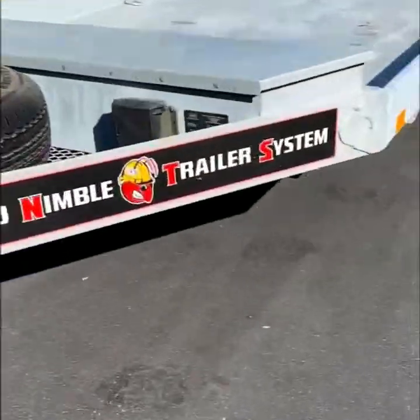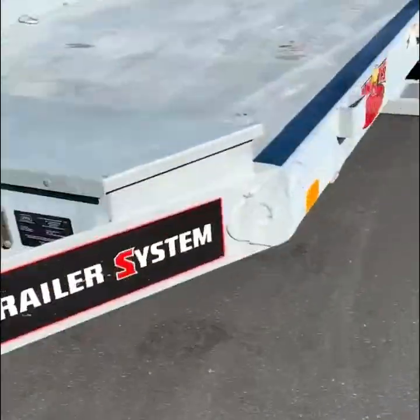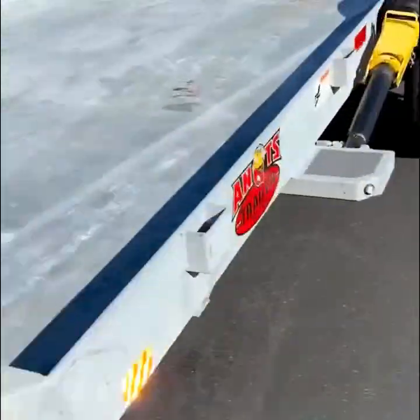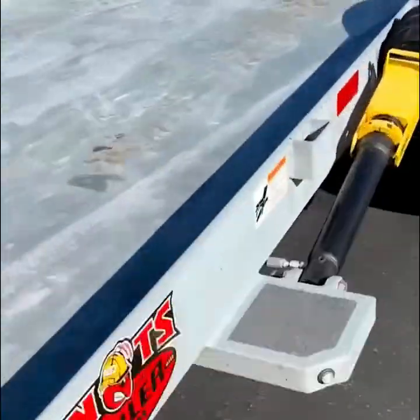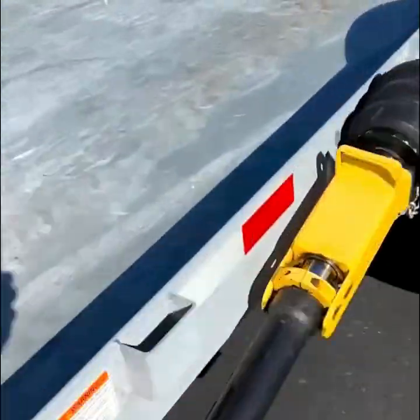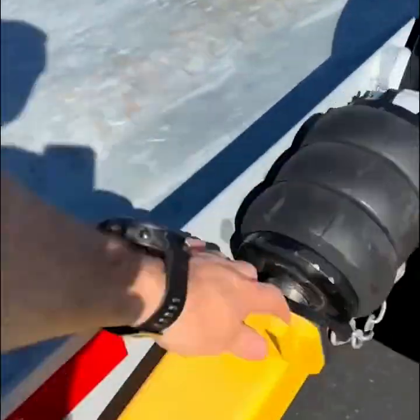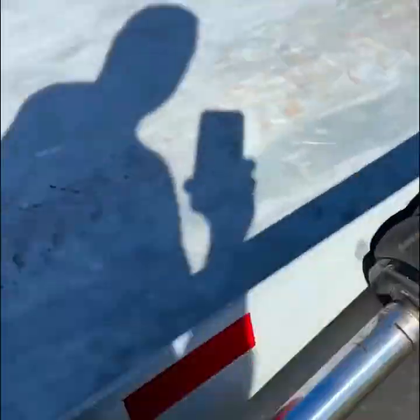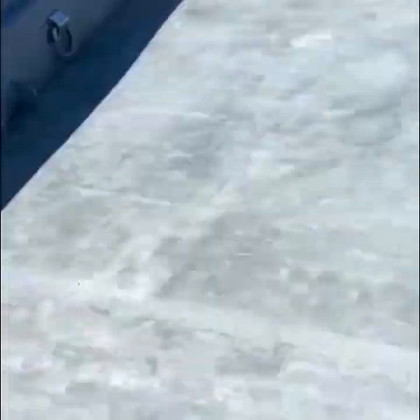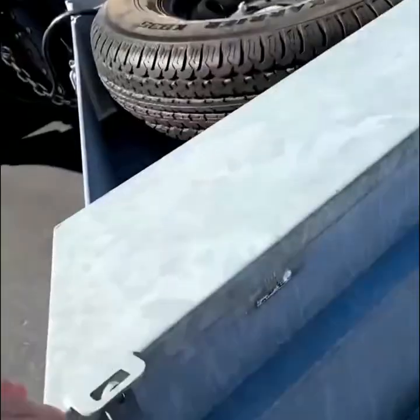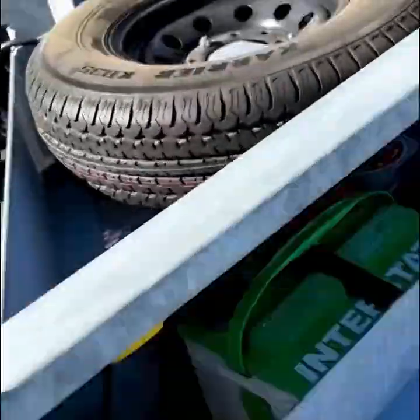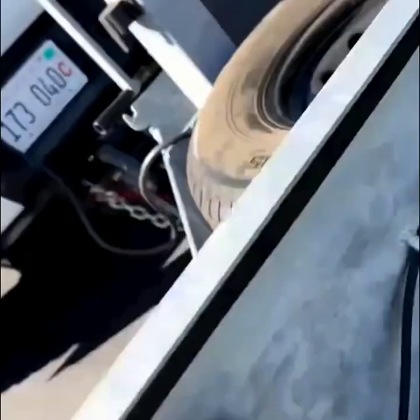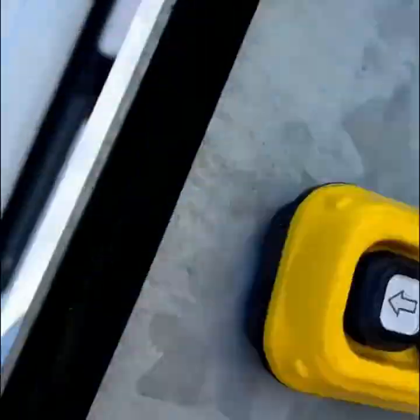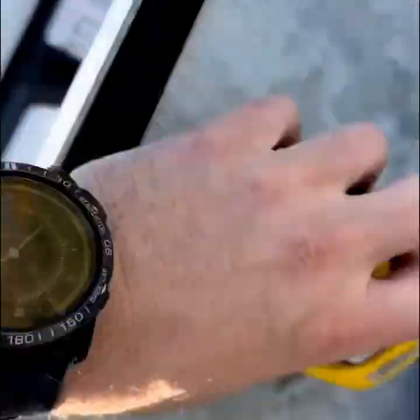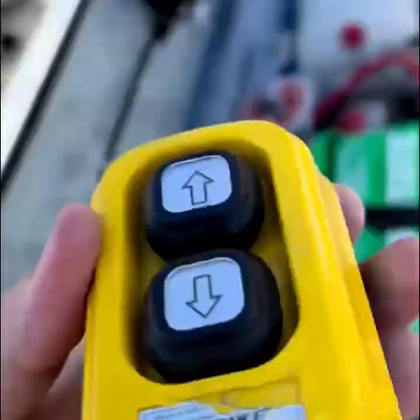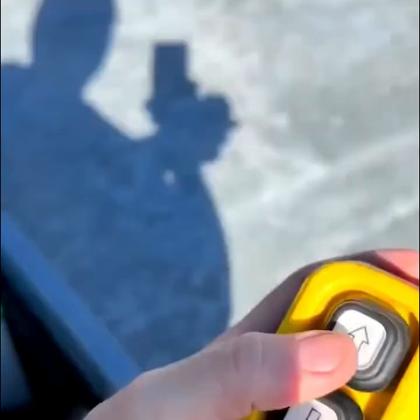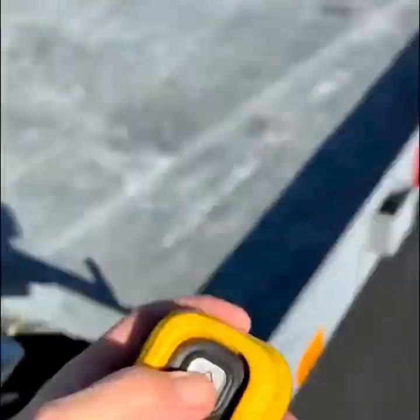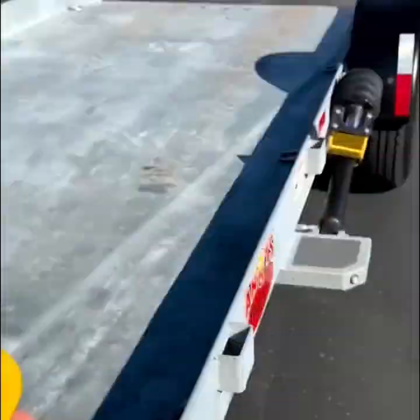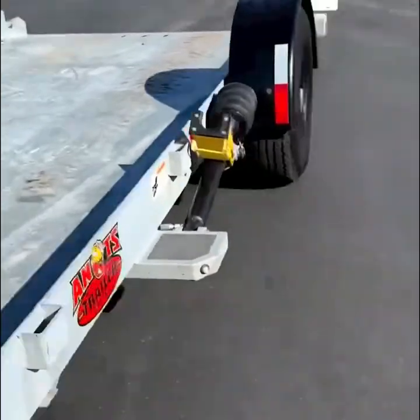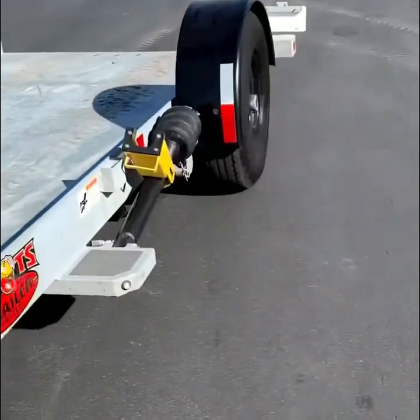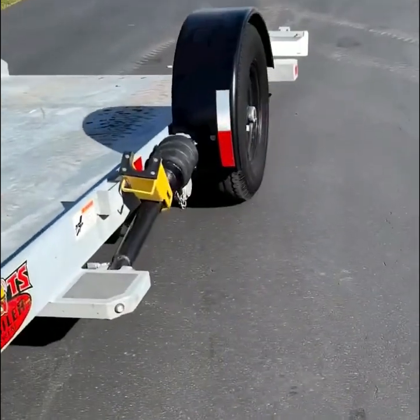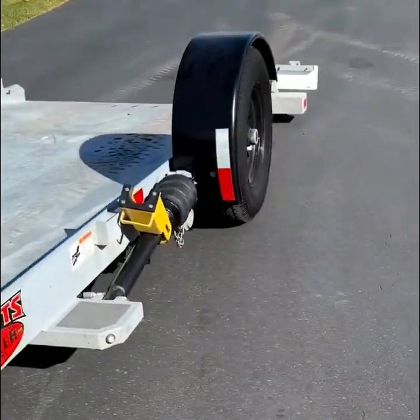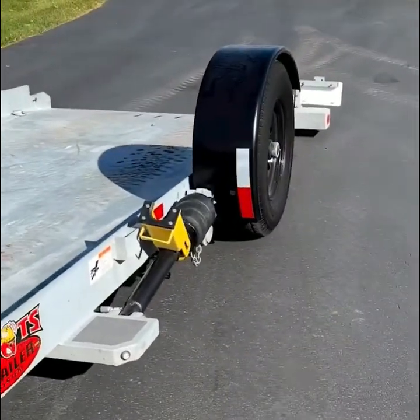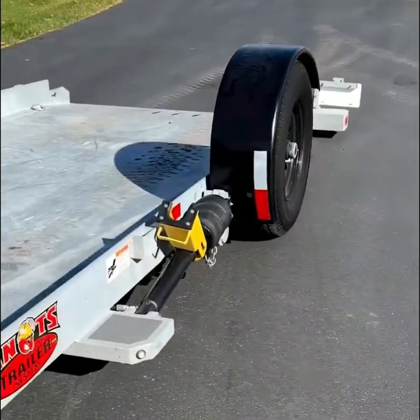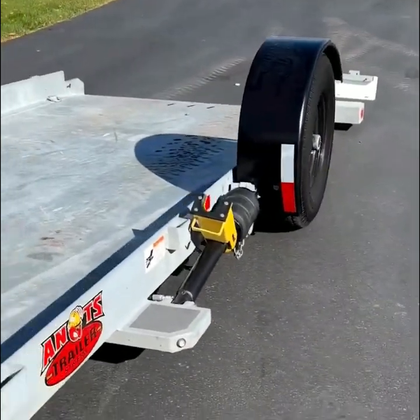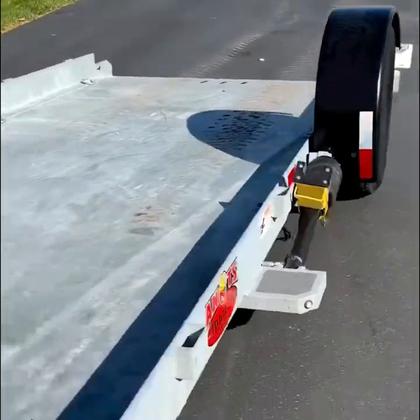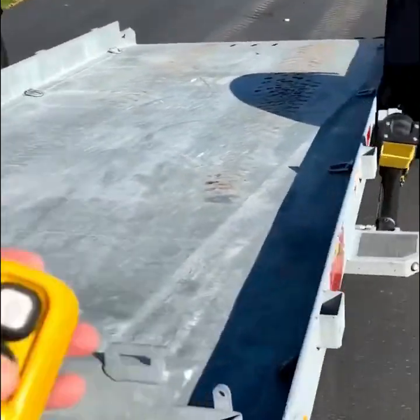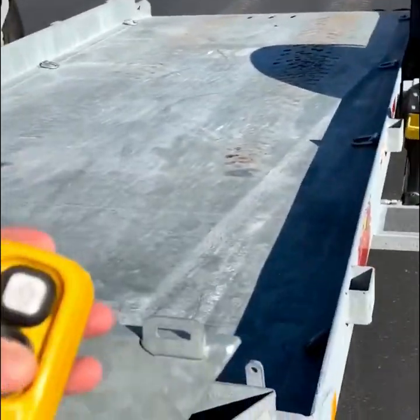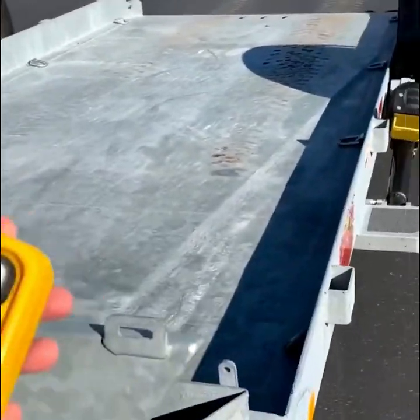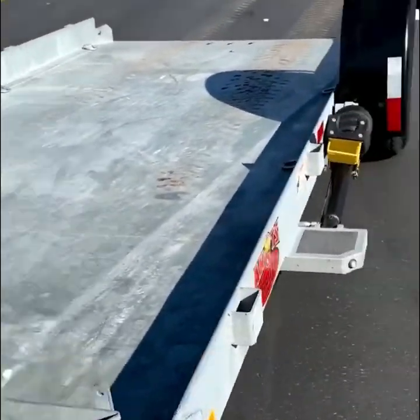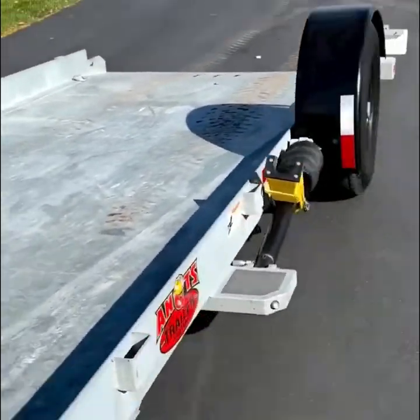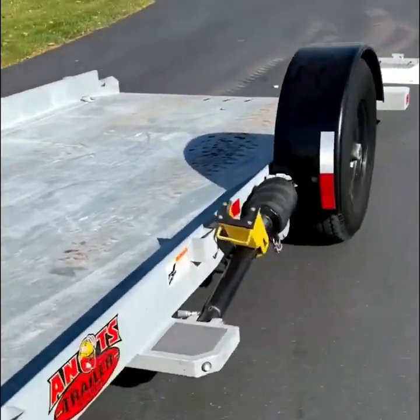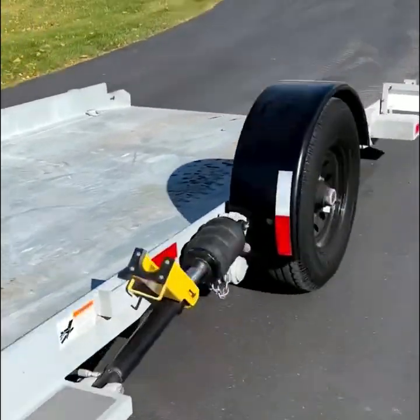The Ants trailer is a walking conveyor belt floor that assists in the loading and unloading of materials.